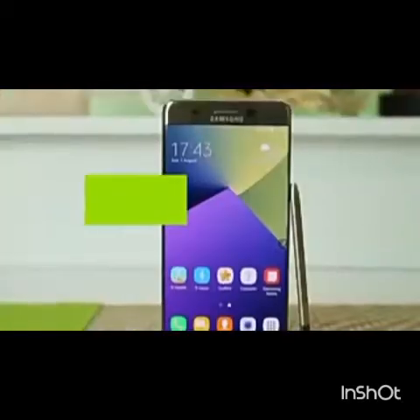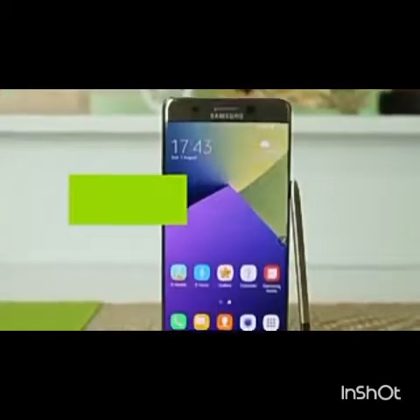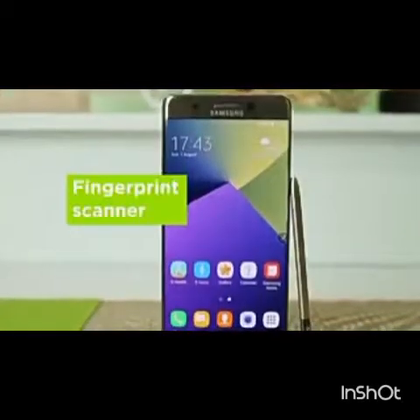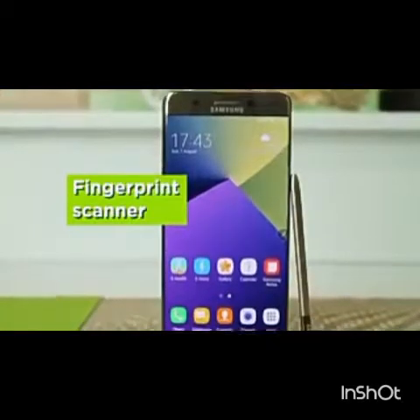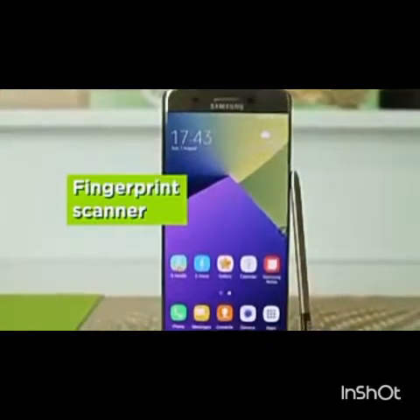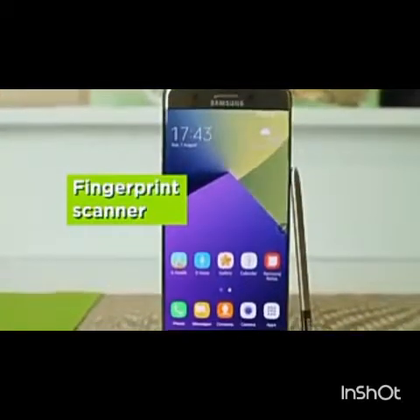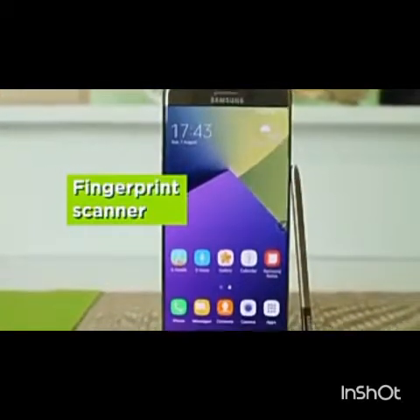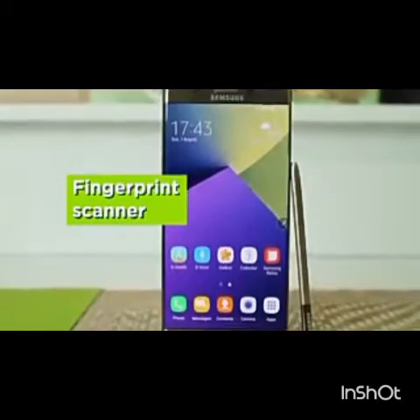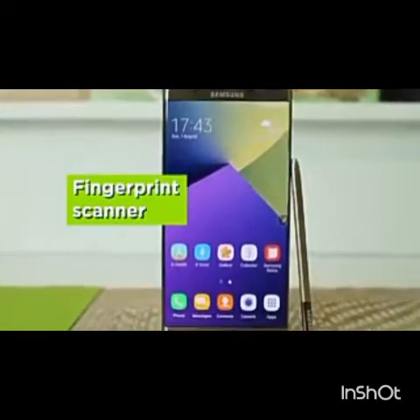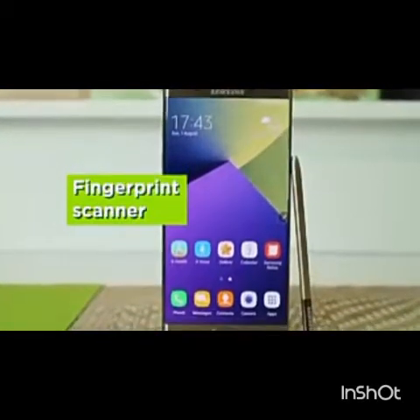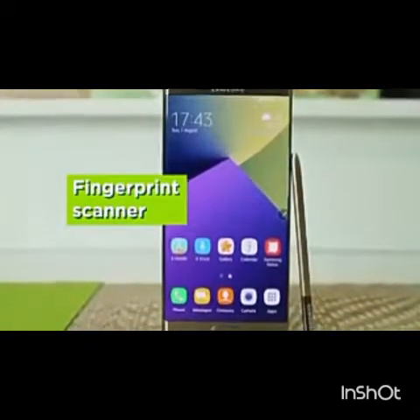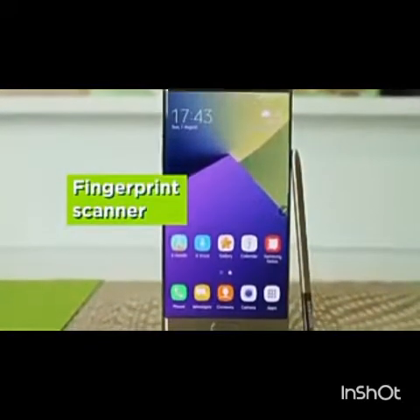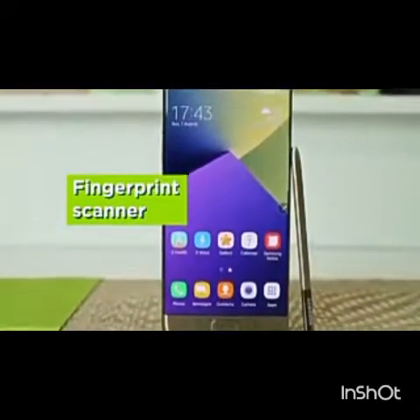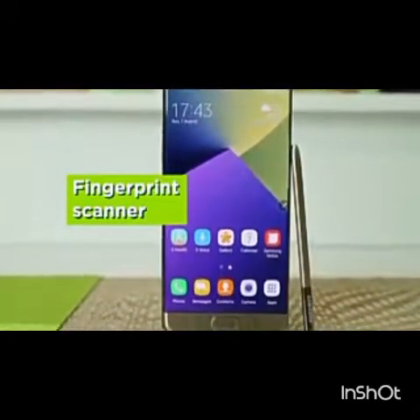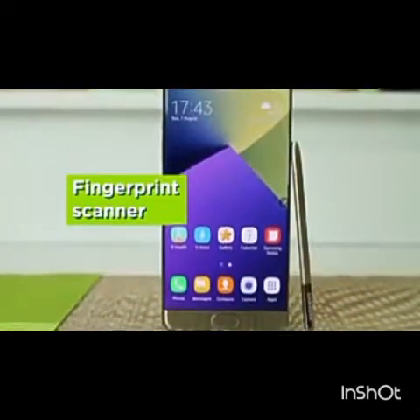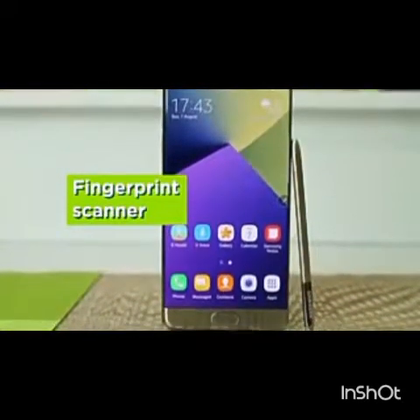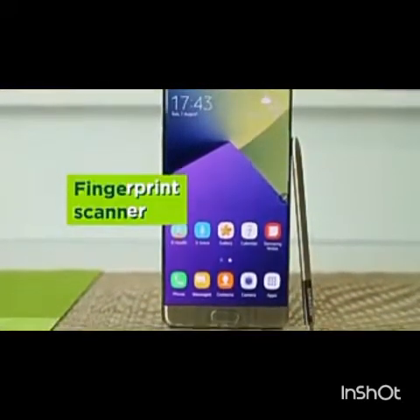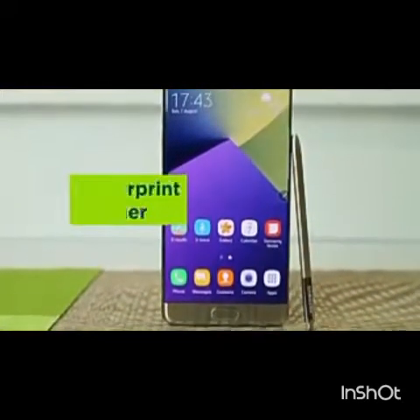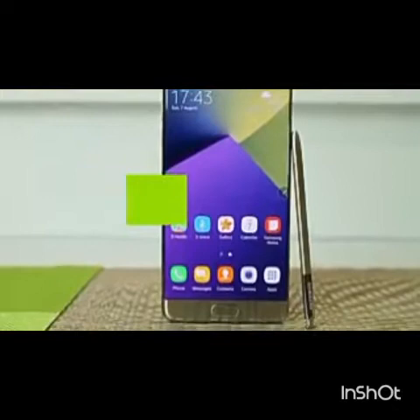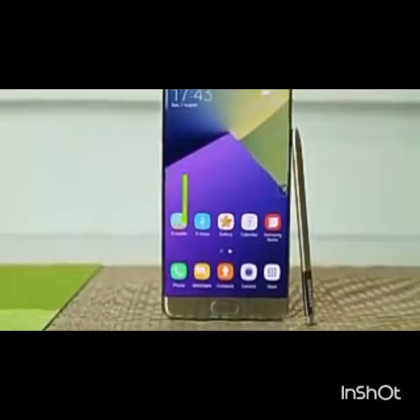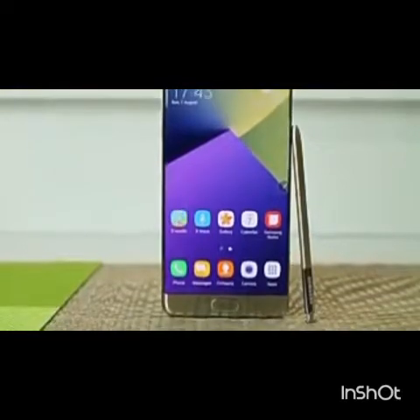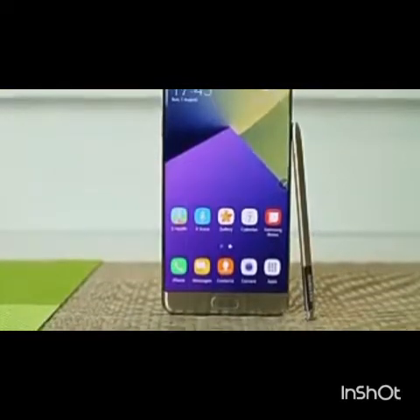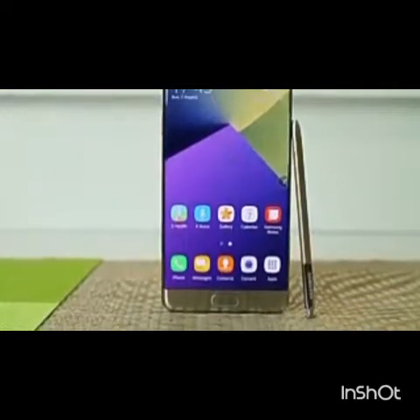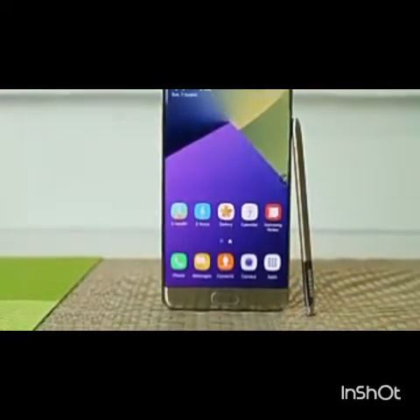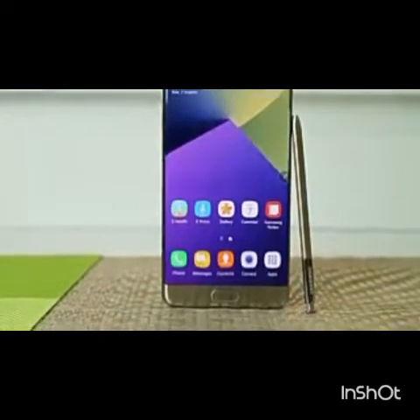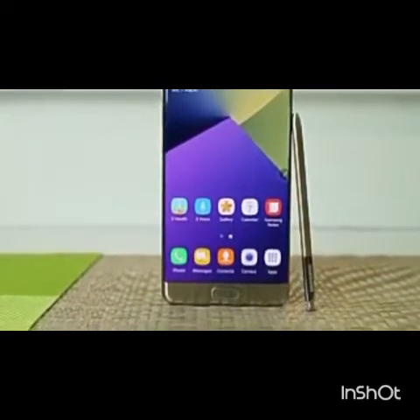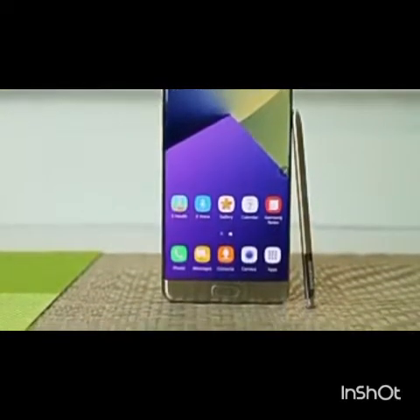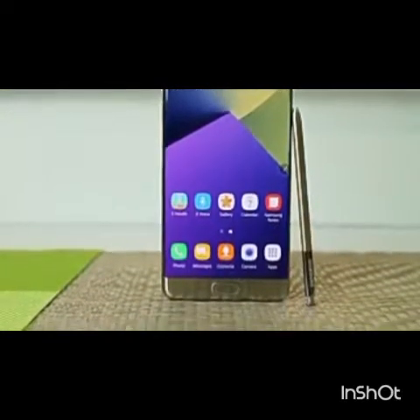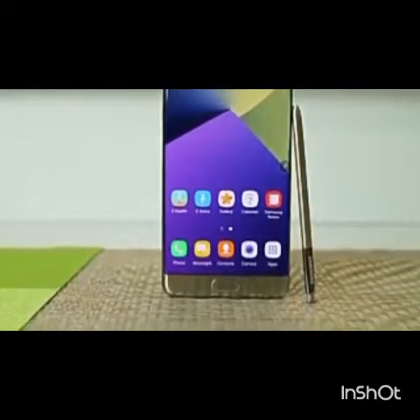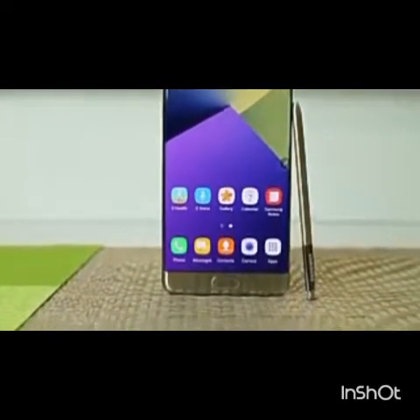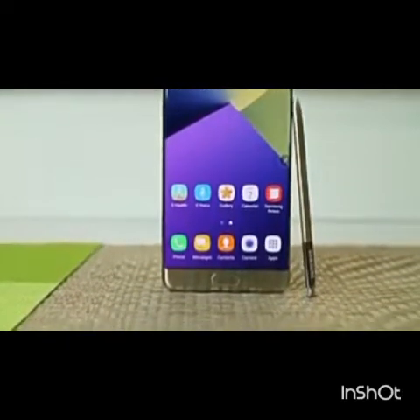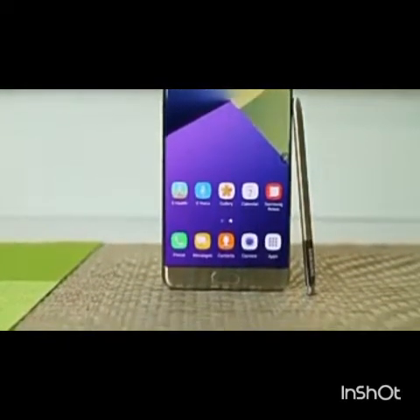The fingerprint scanner, along with the iris scanner, works well under many lighting conditions. It has a long home button design made of a smooth plastic piece.